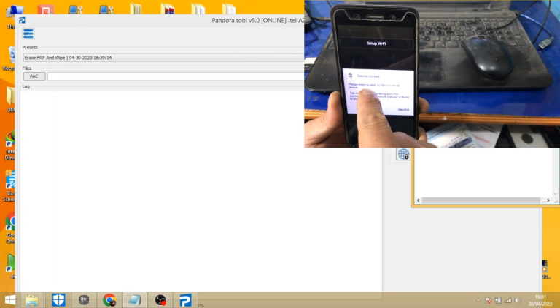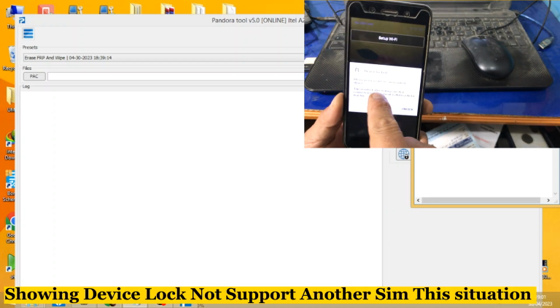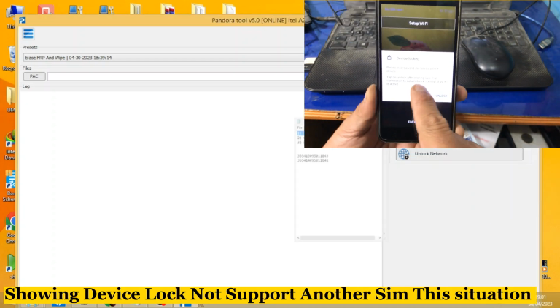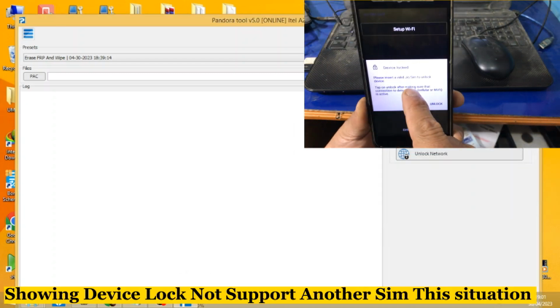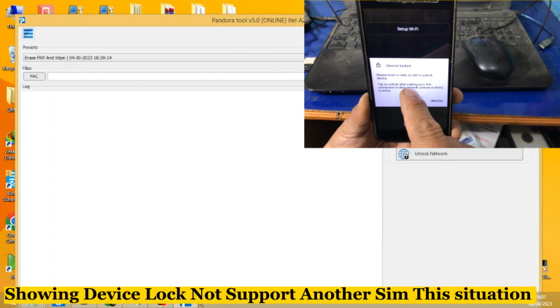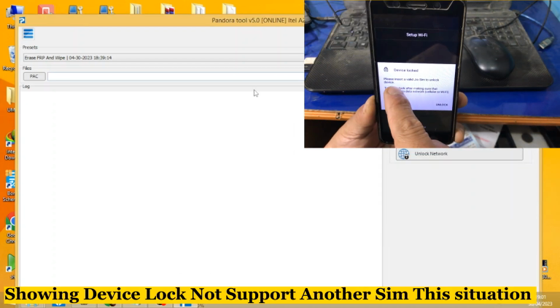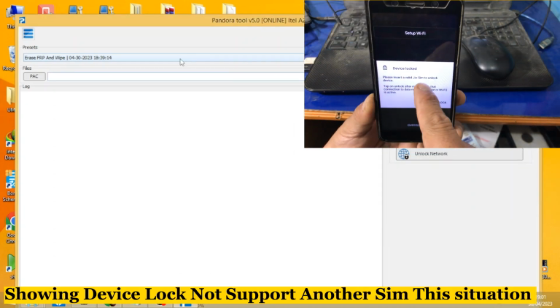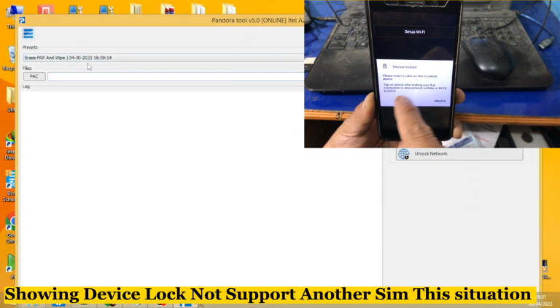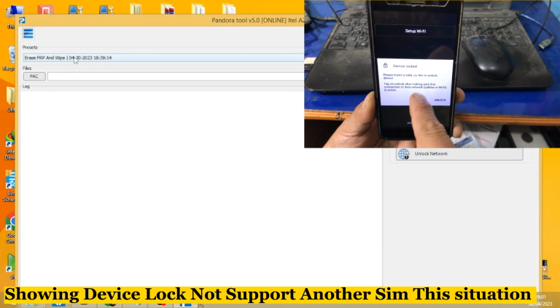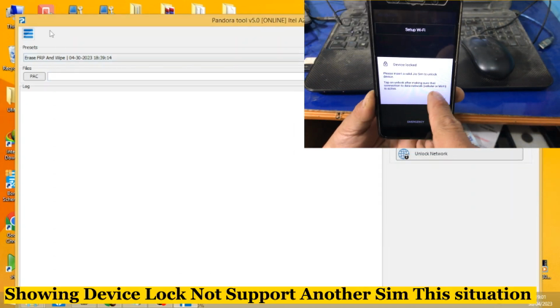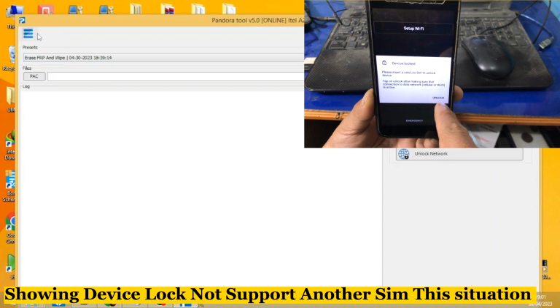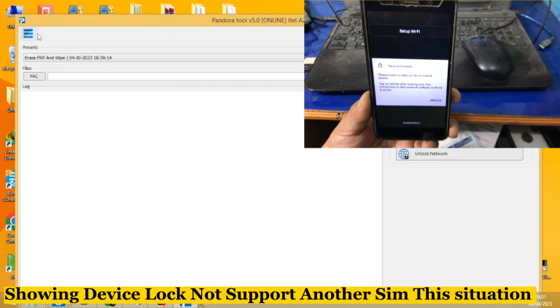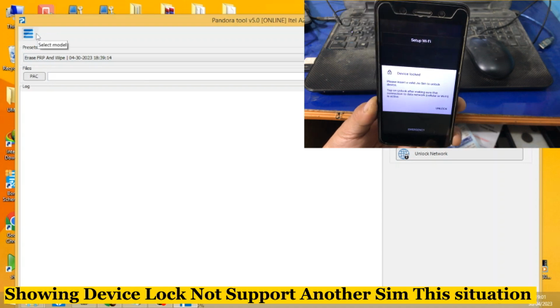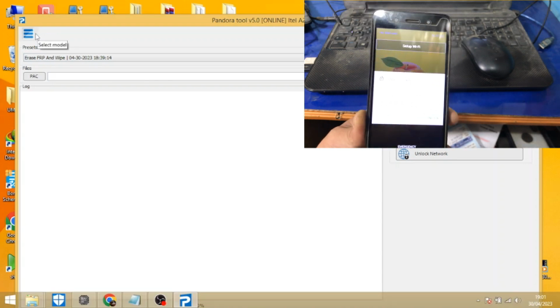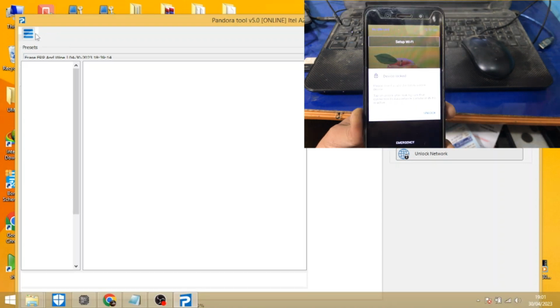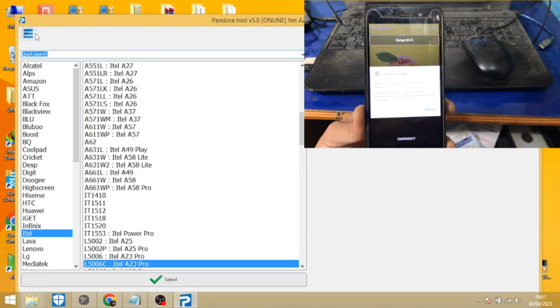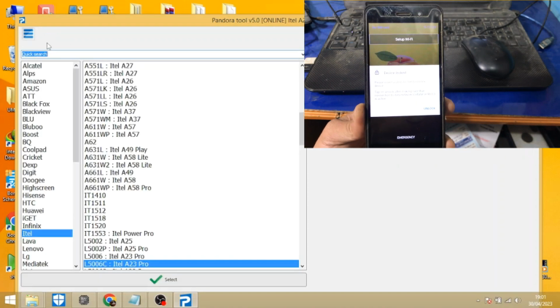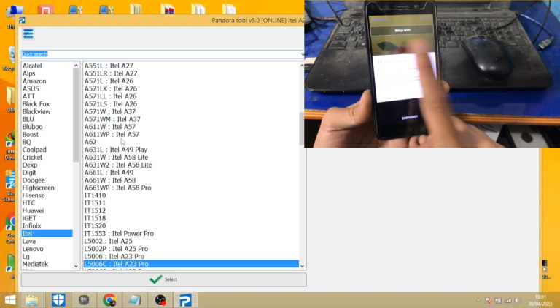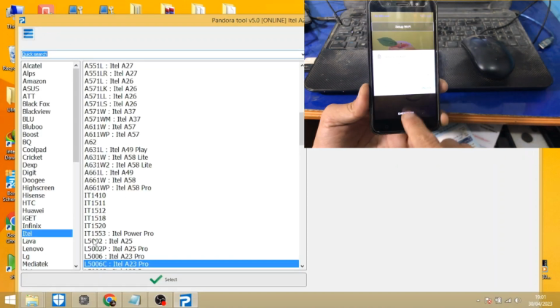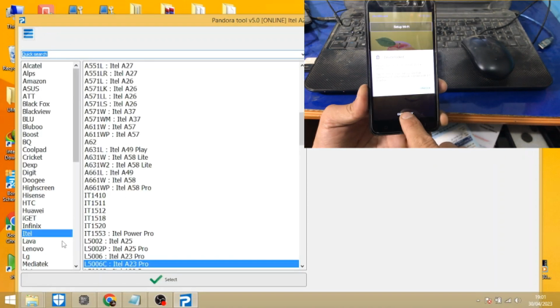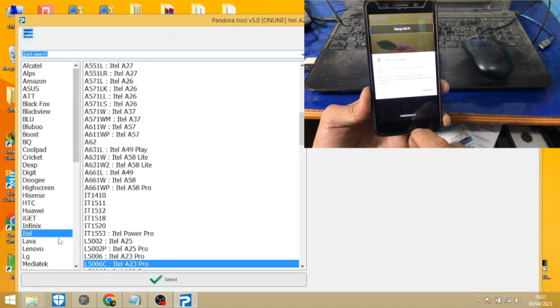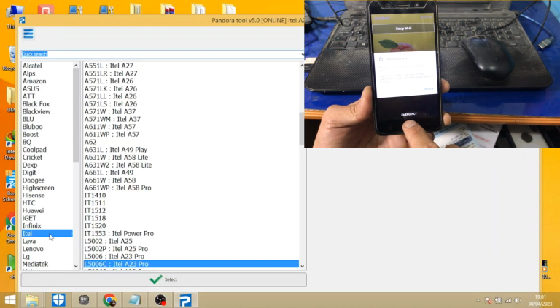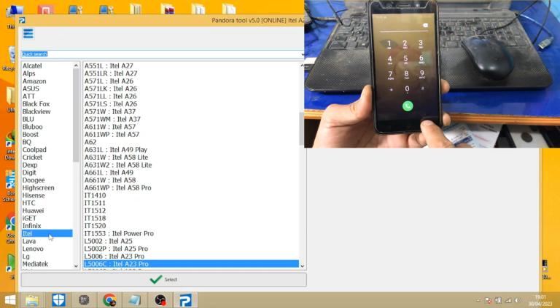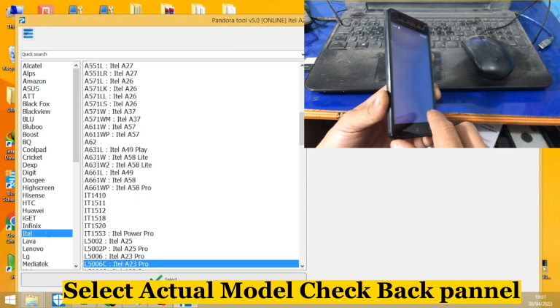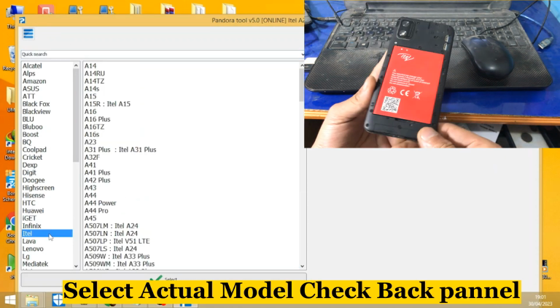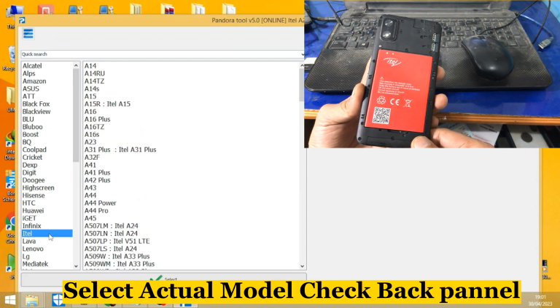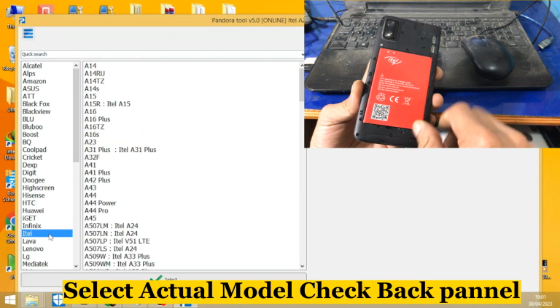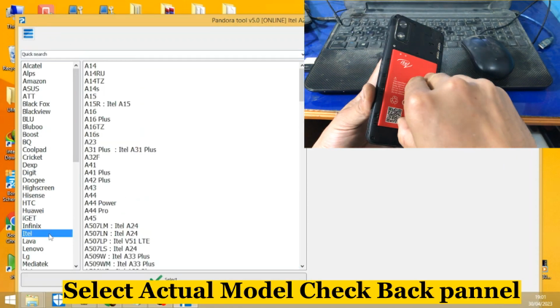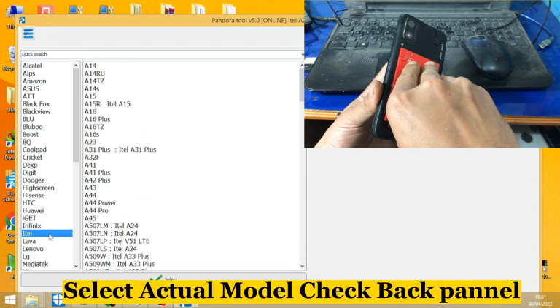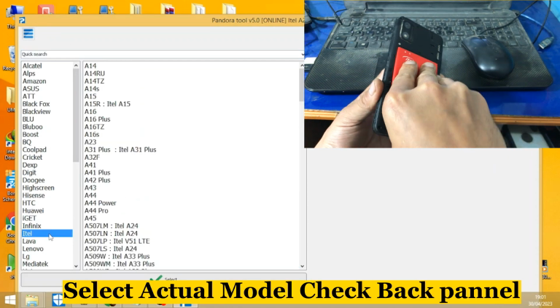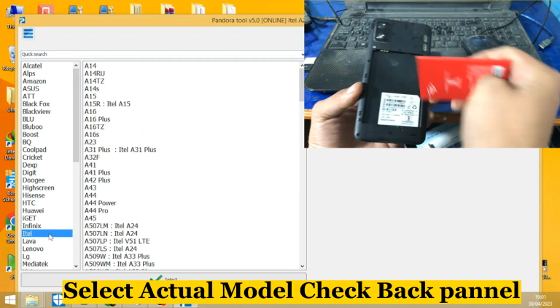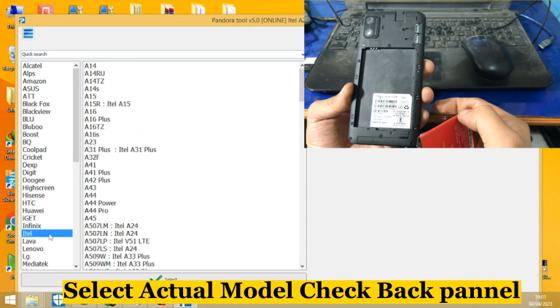Showing device lock not supported and others in this situation. Select actual model — check back panel.